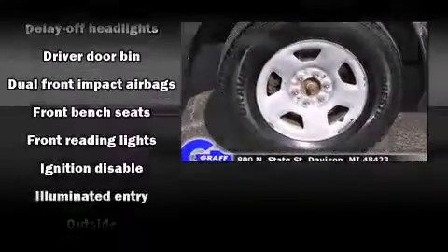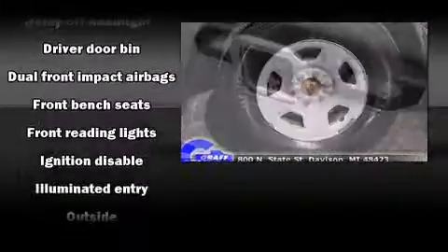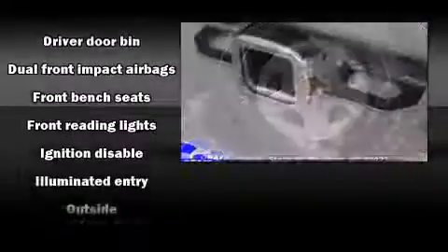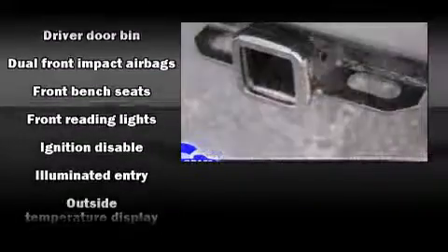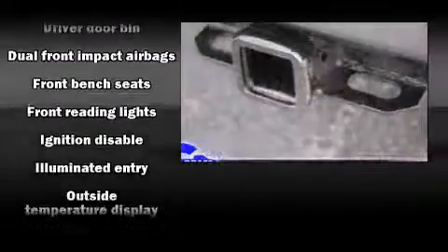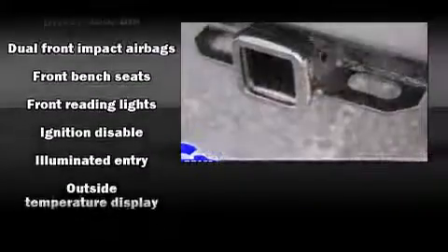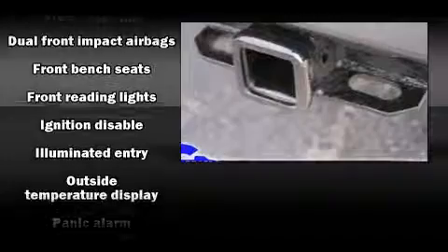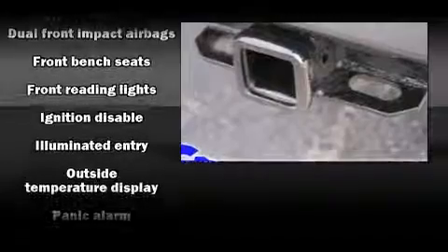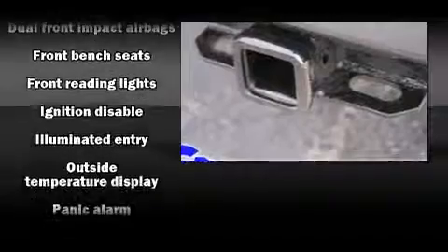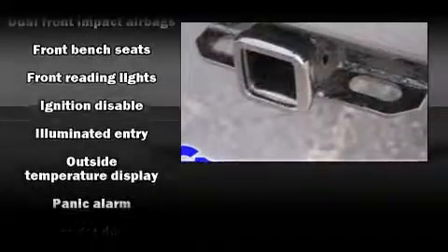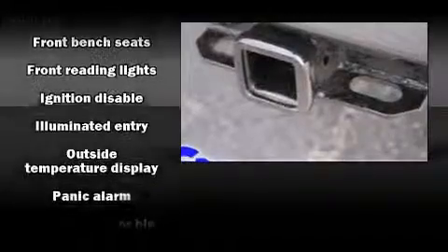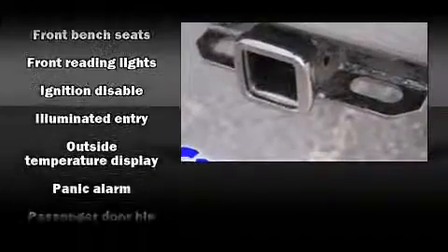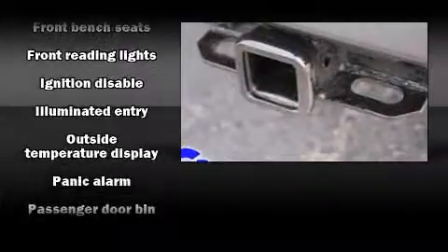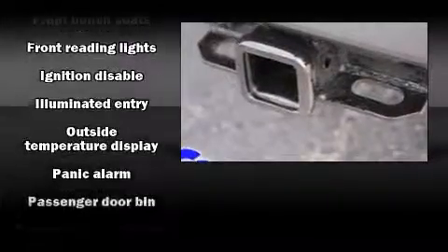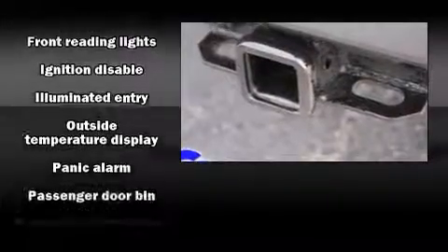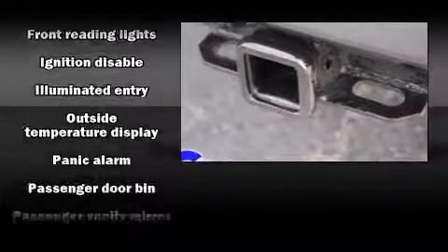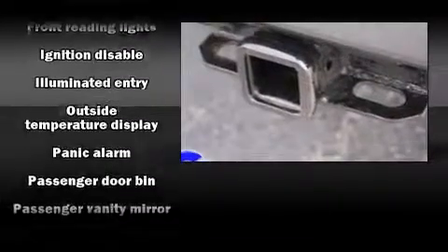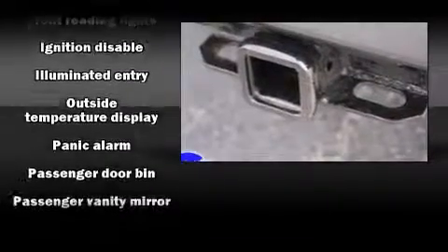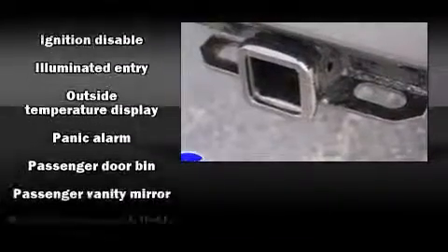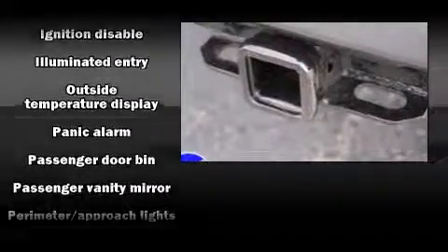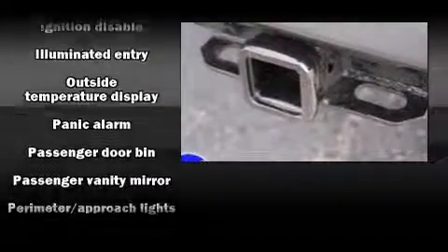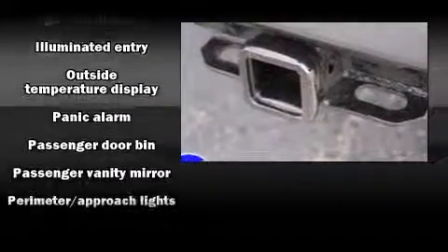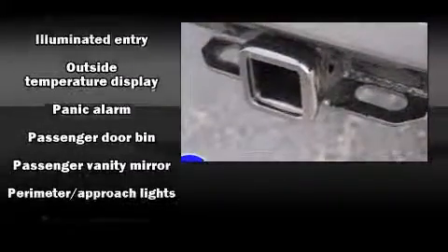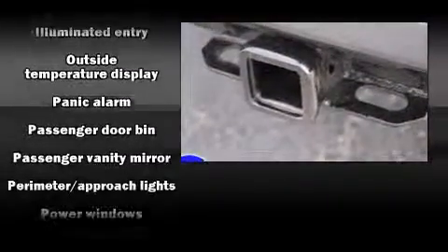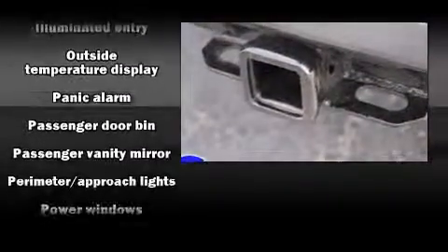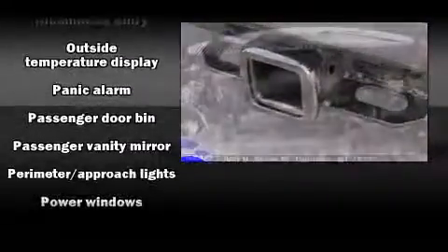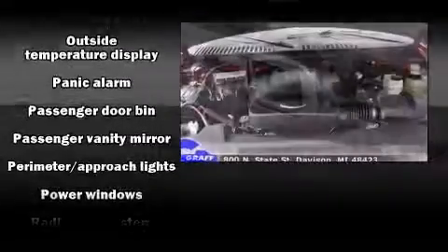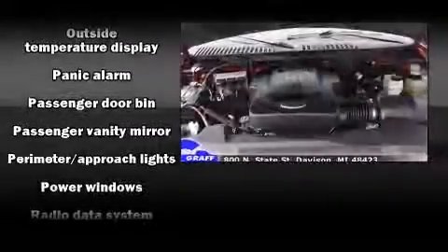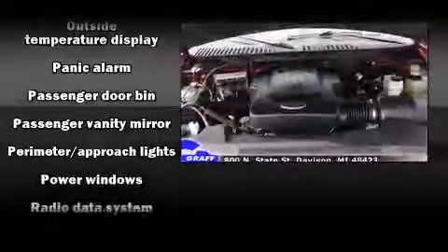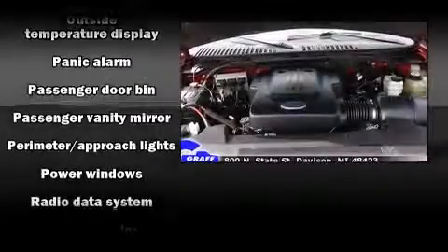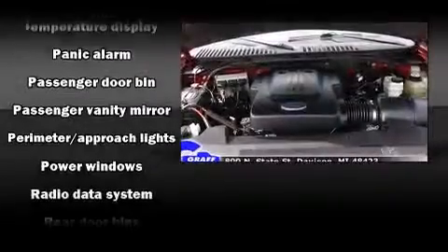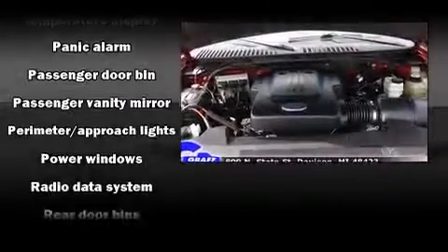Audio features include a CD player with AM-FM radio, a cassette player, and four well-positioned speakers.